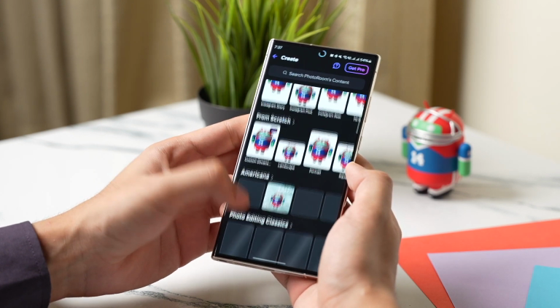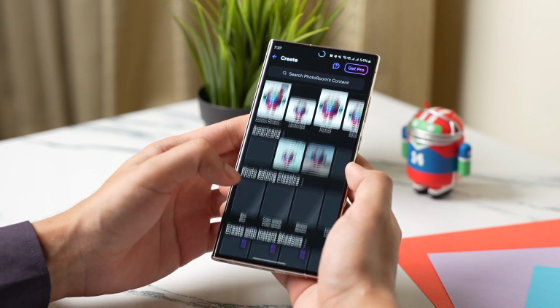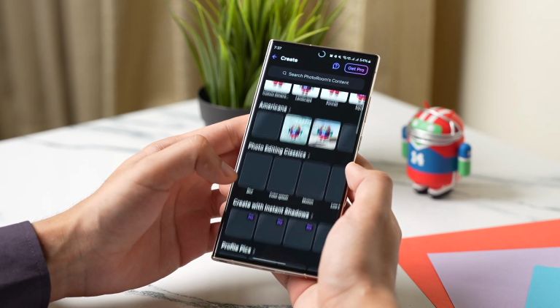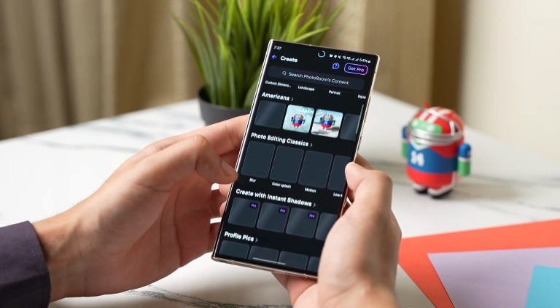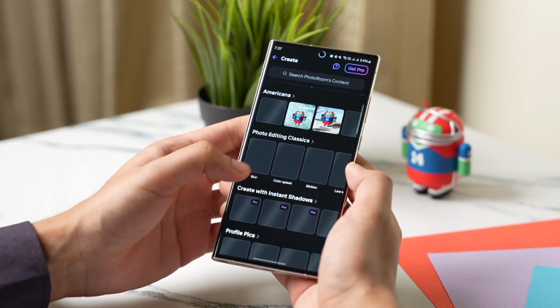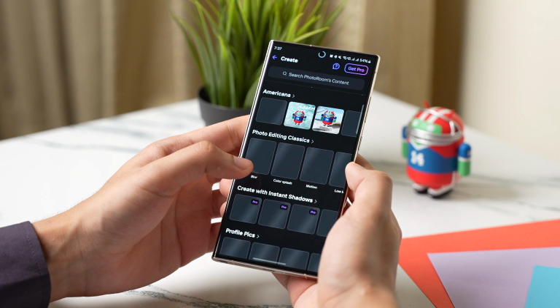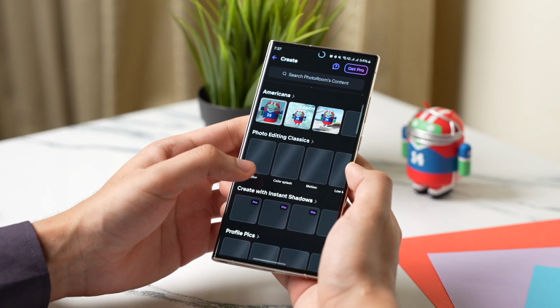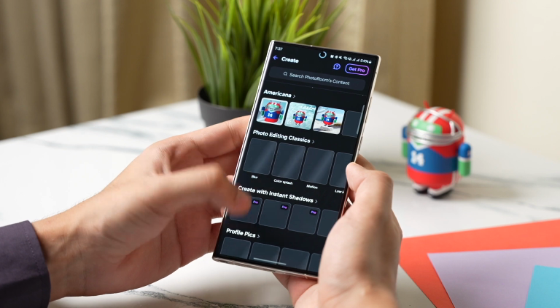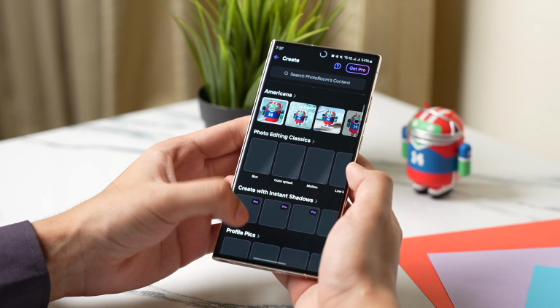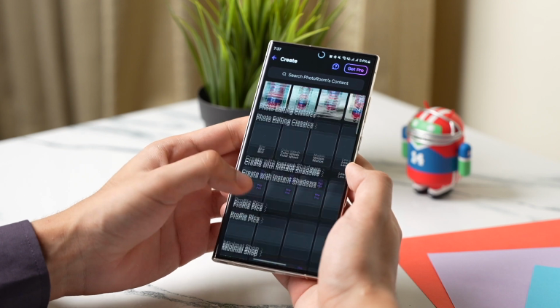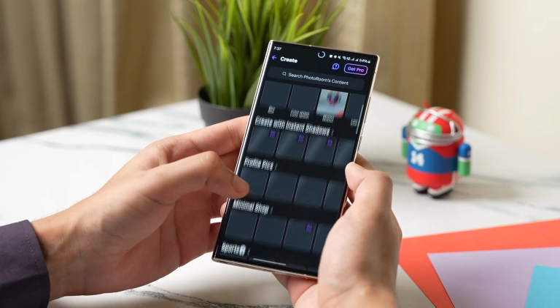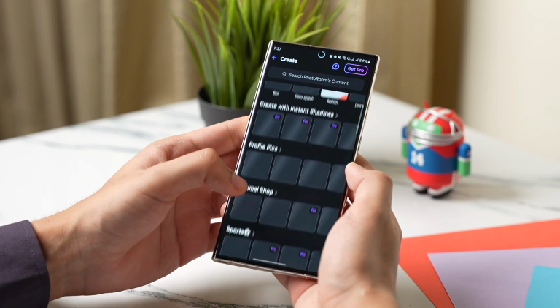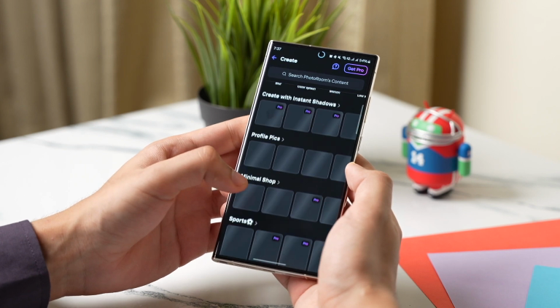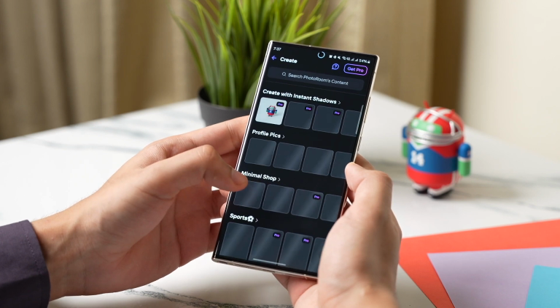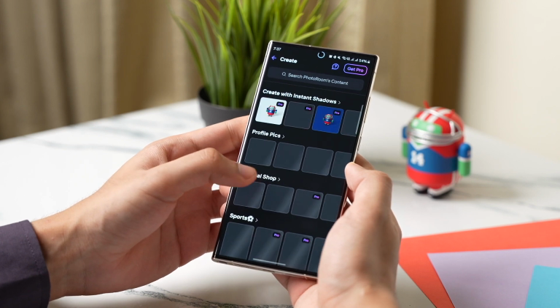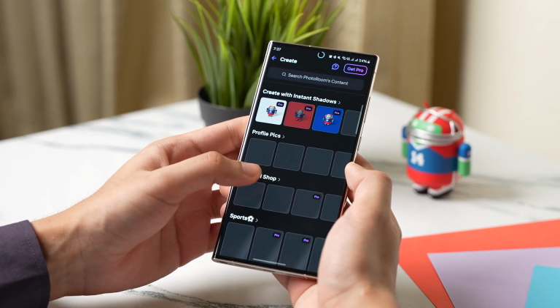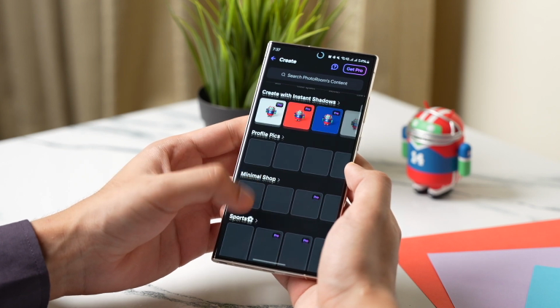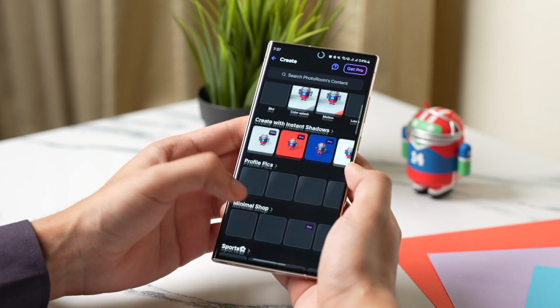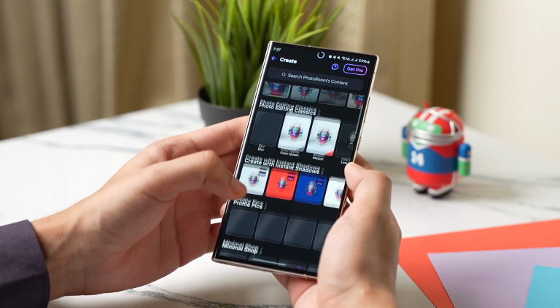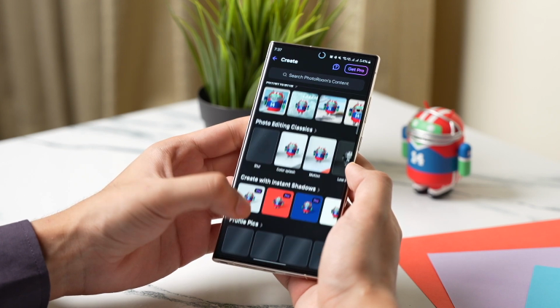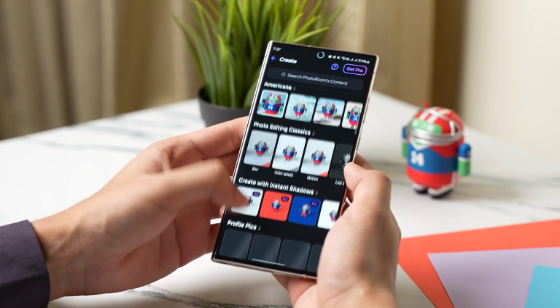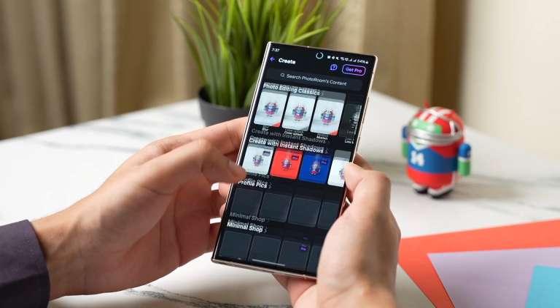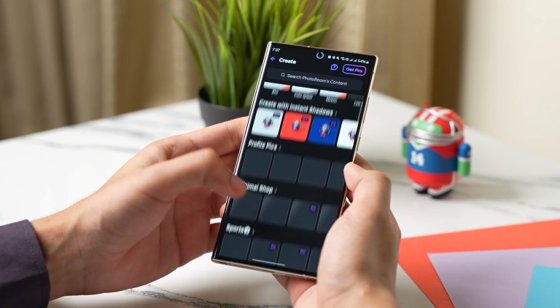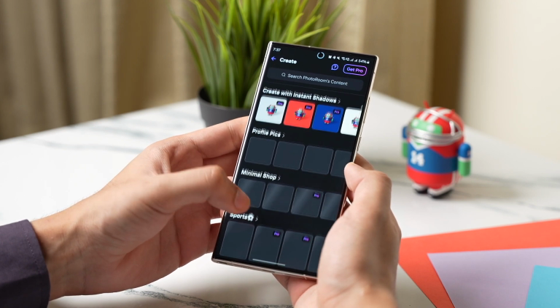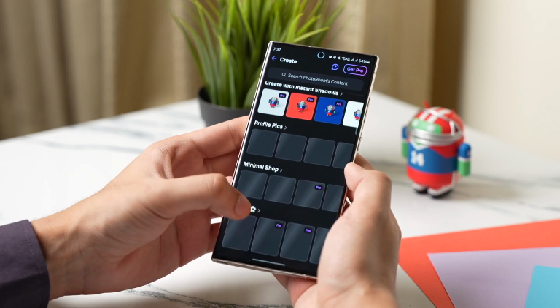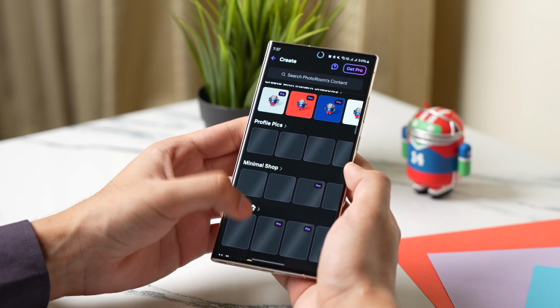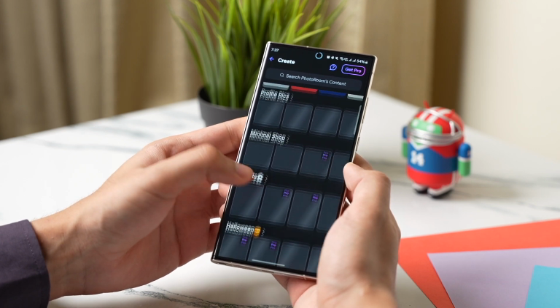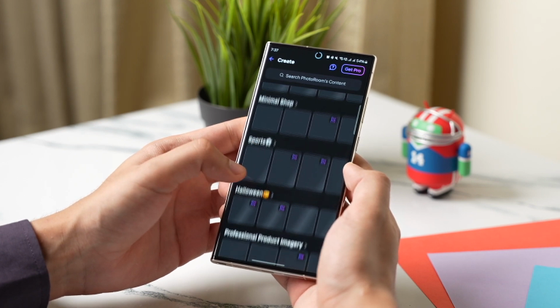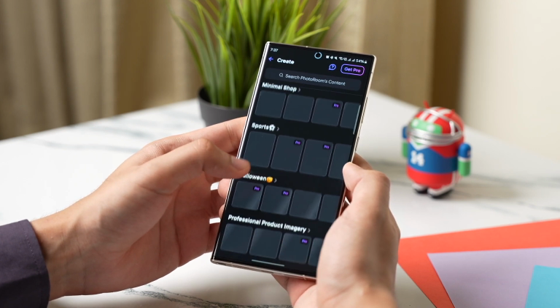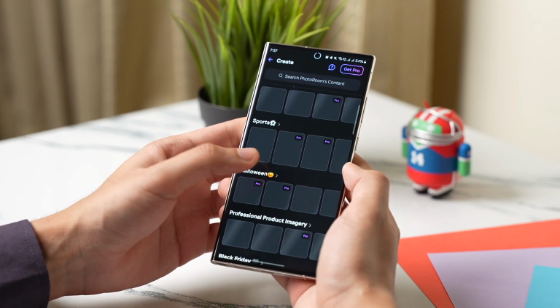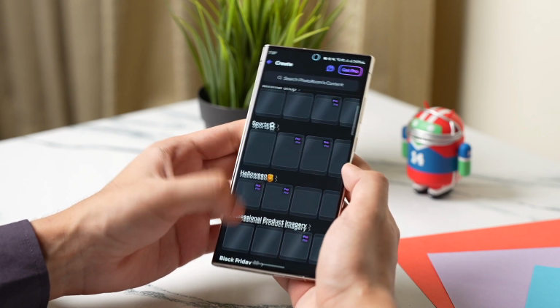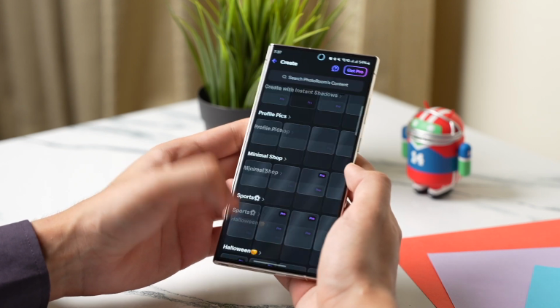Many different backgrounds are available but for those you have to pay a little fee. Don't worry, the rest of the app is totally free to use. Check it out and leave your feedback in the comment section.